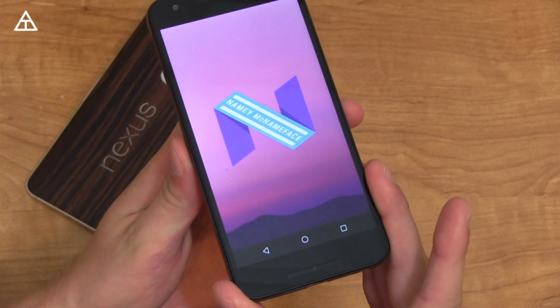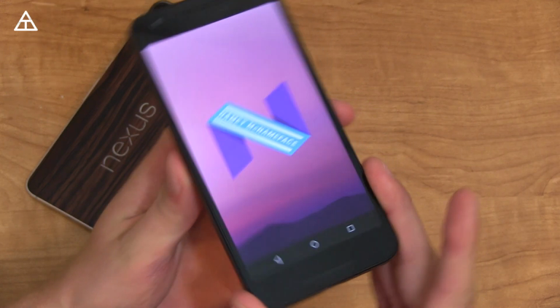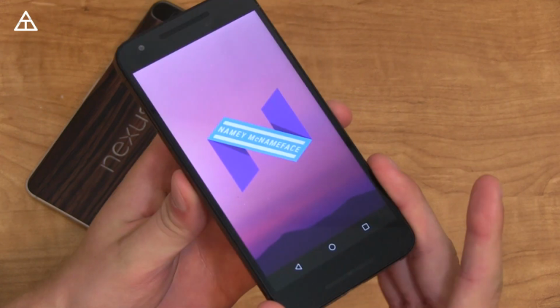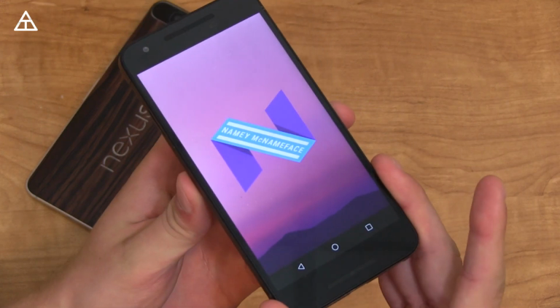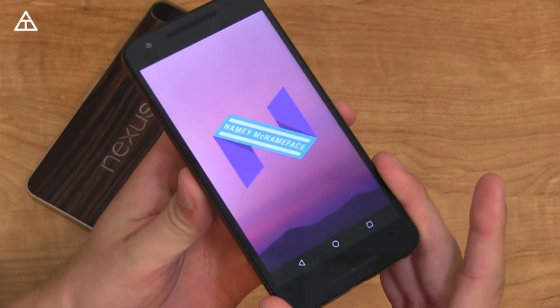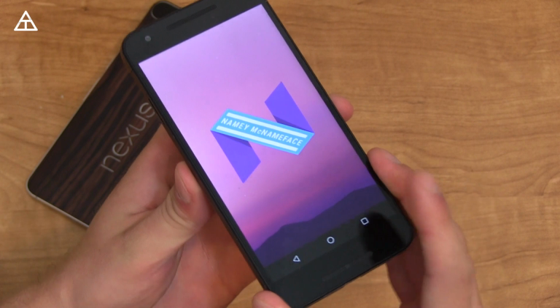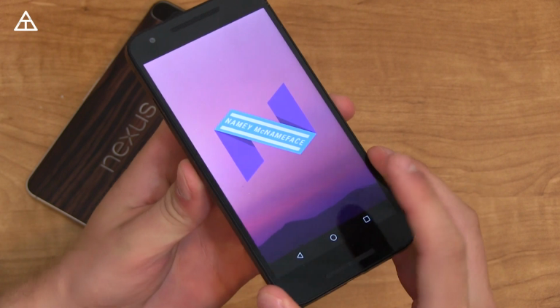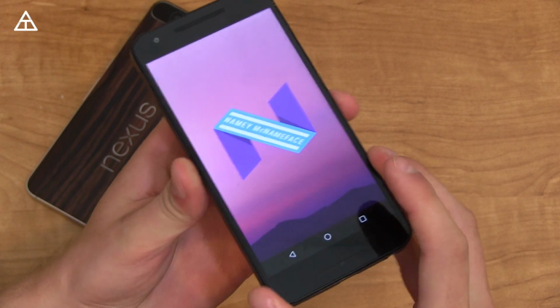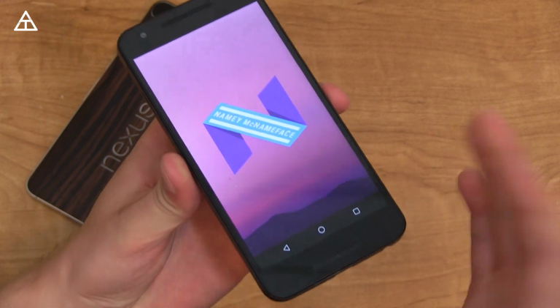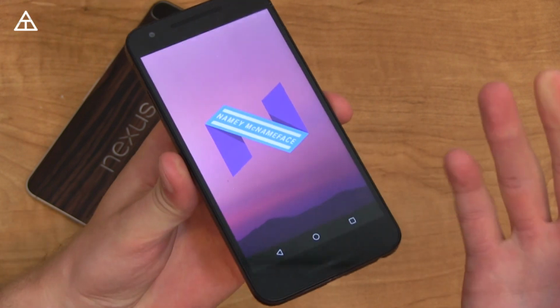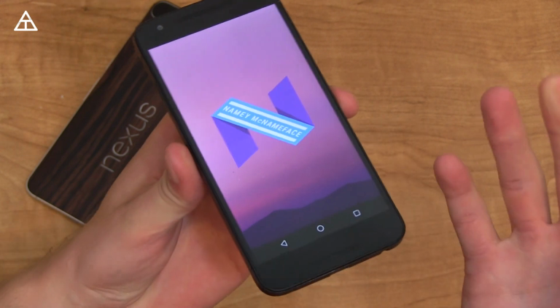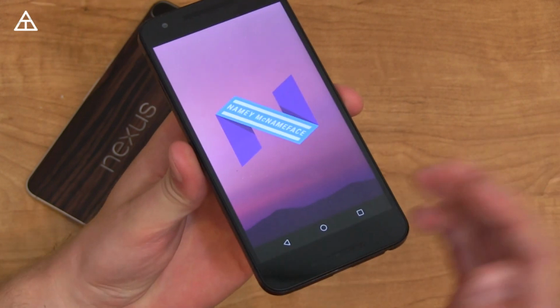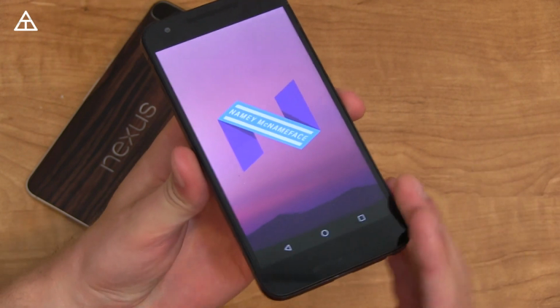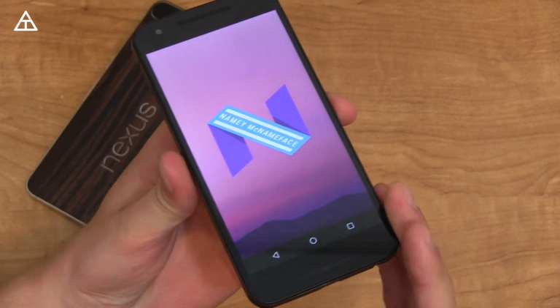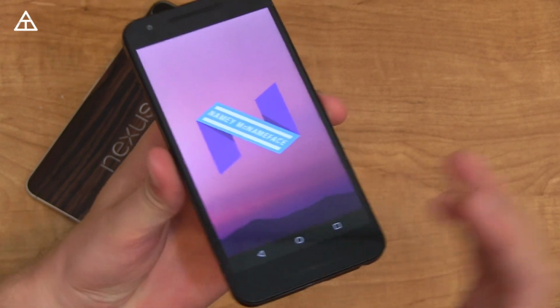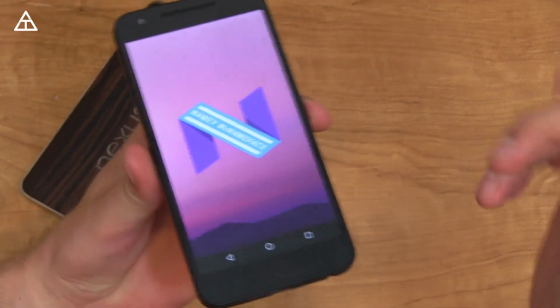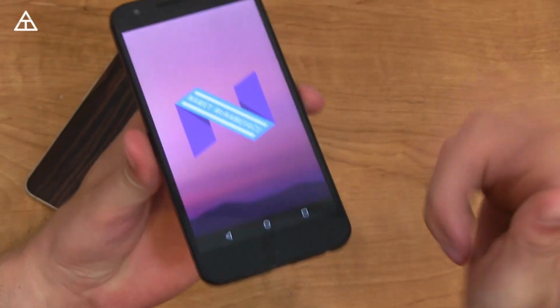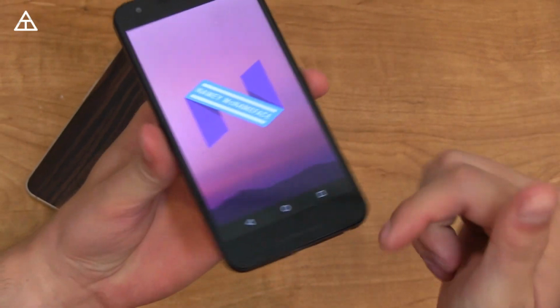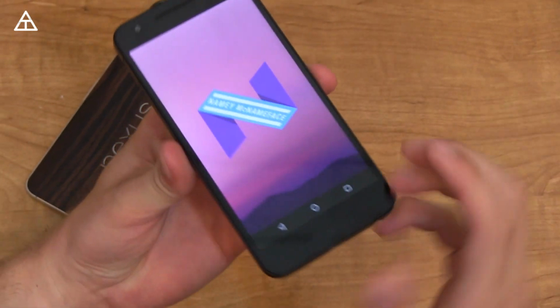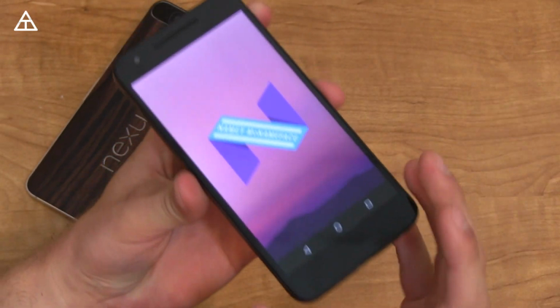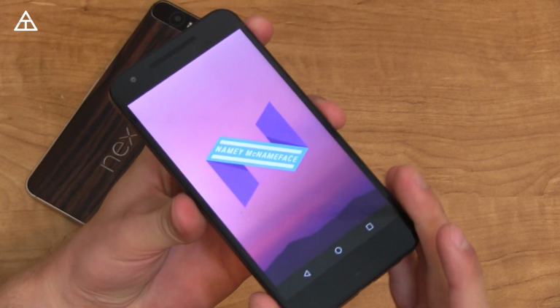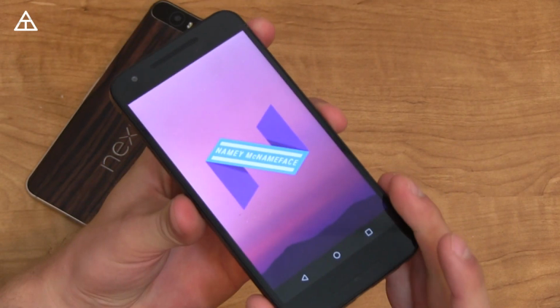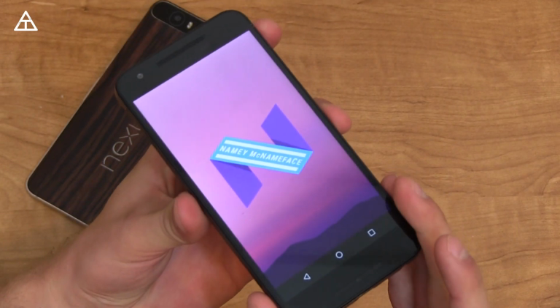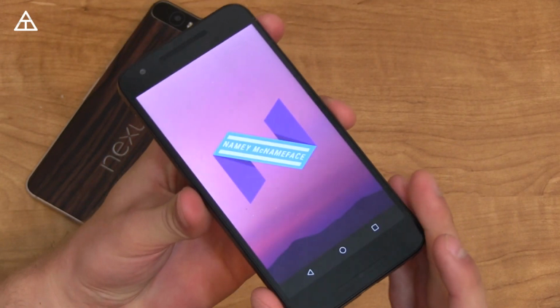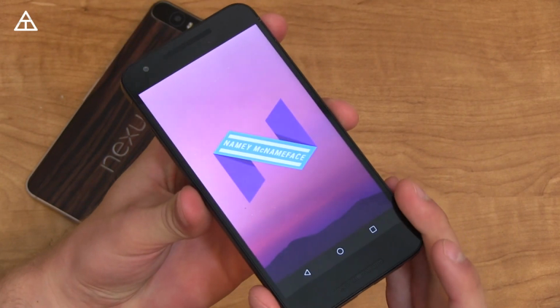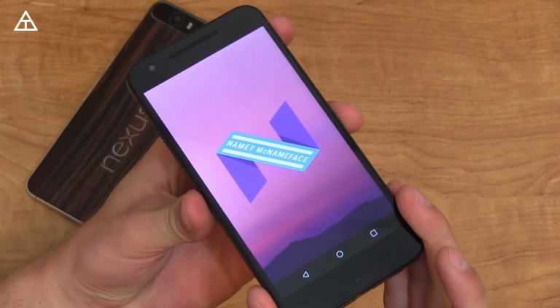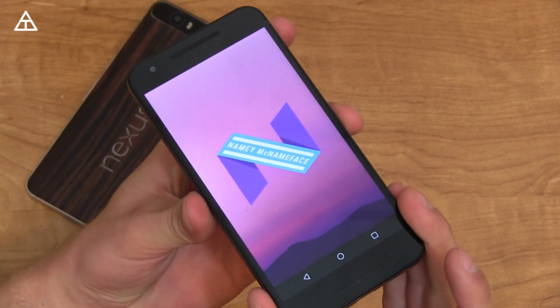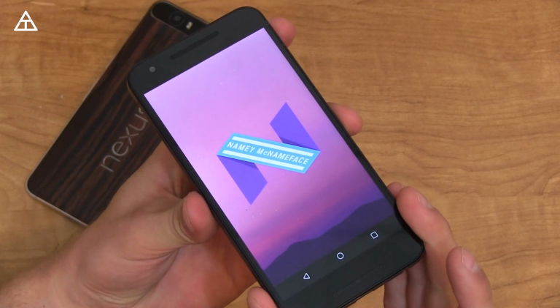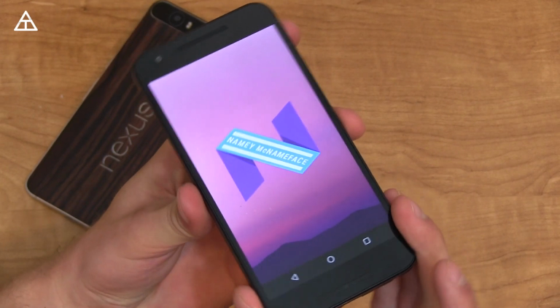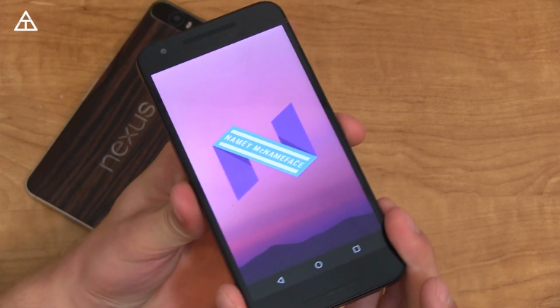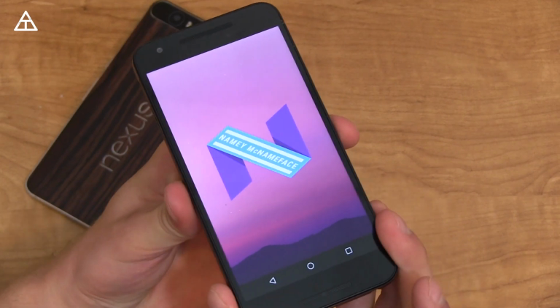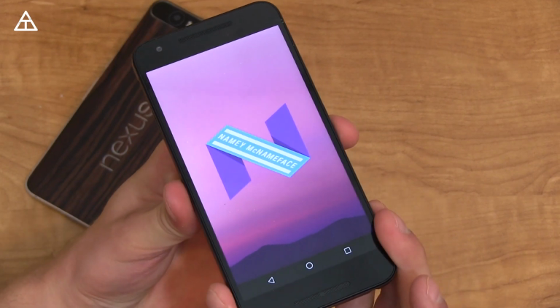So whatever reason, obviously they want you to name it. Drop a comment below — let me know what you think Android N is going to be called.